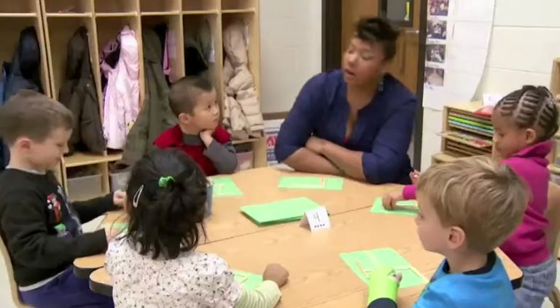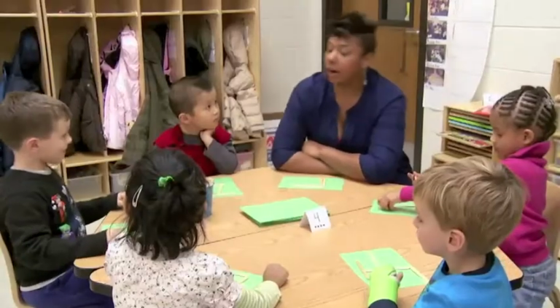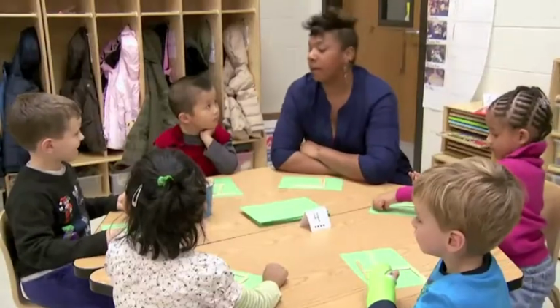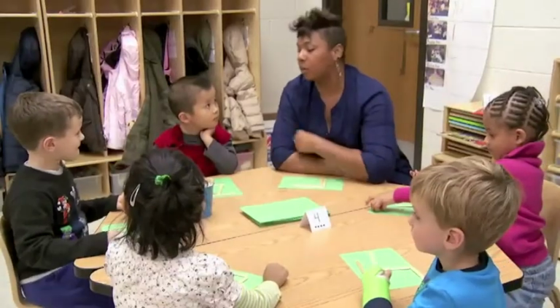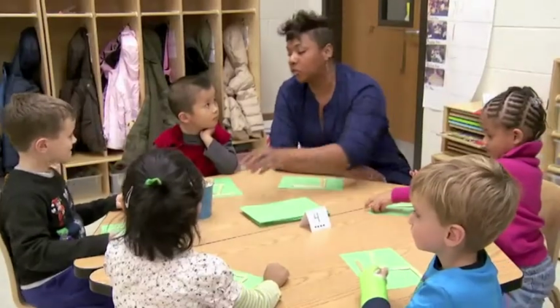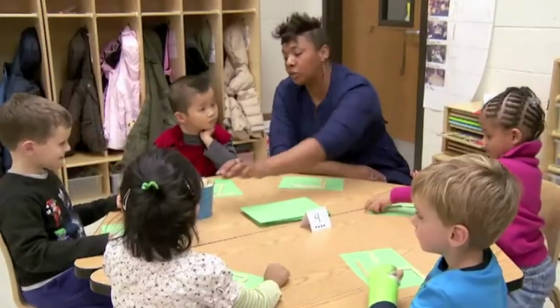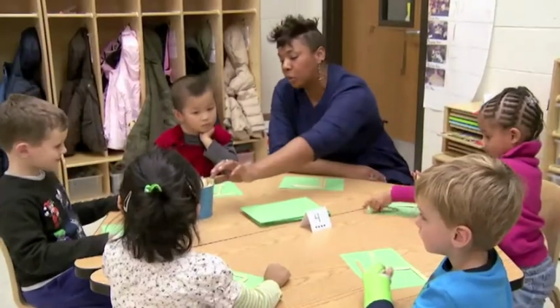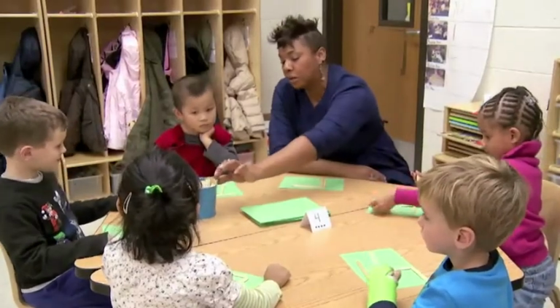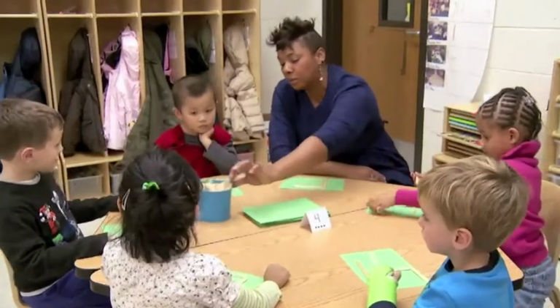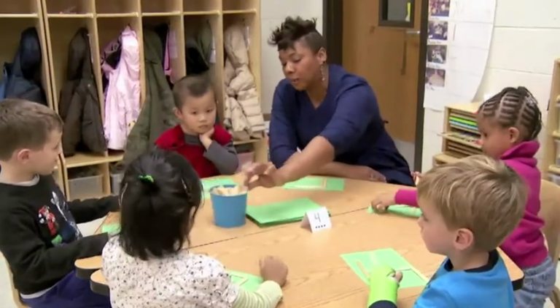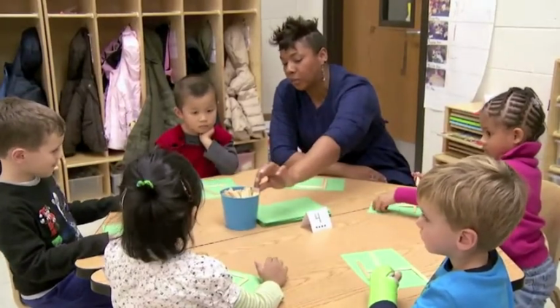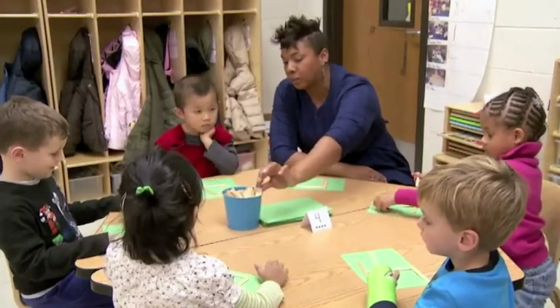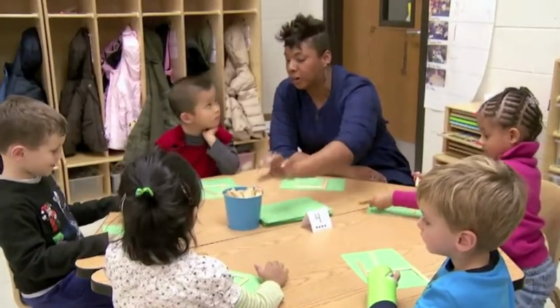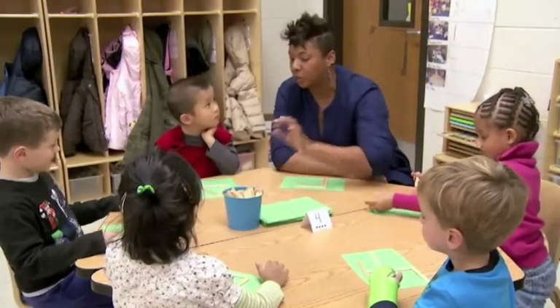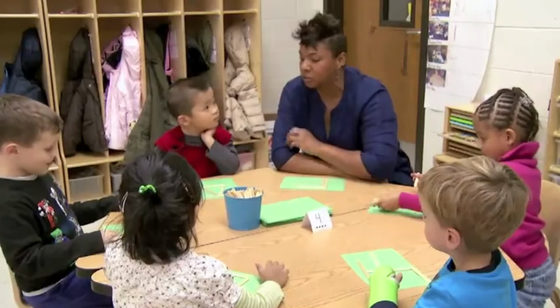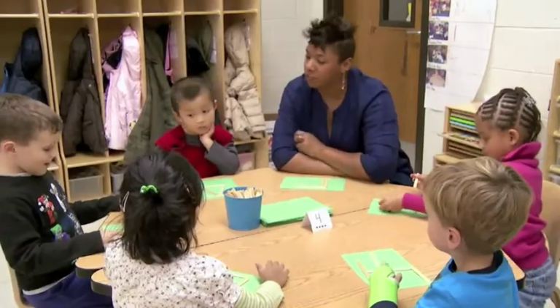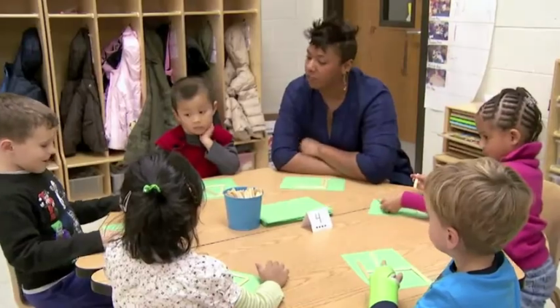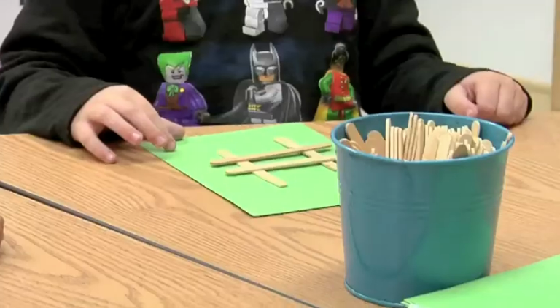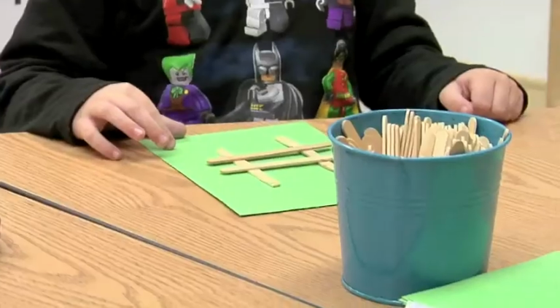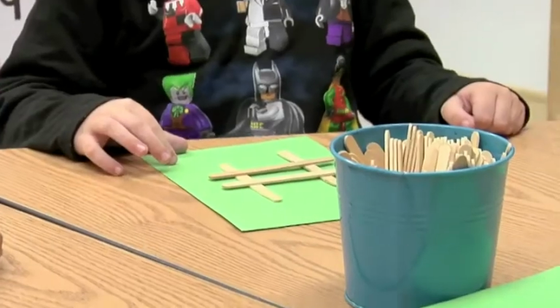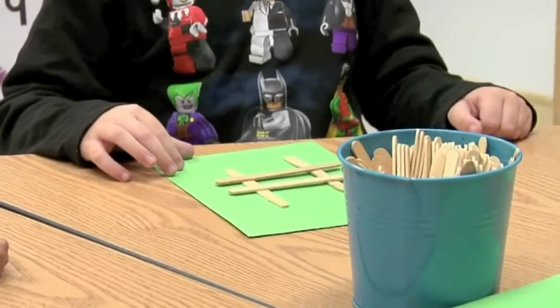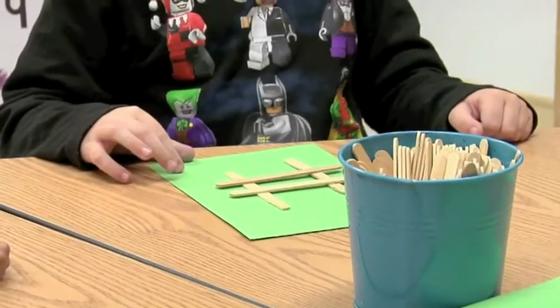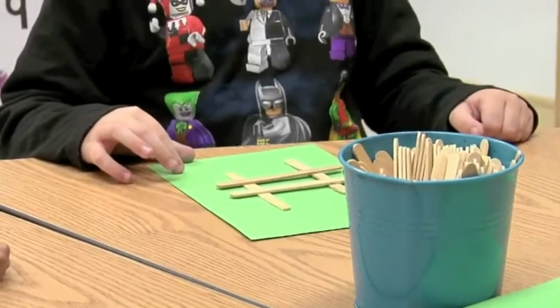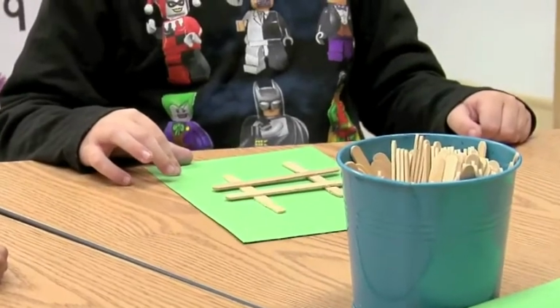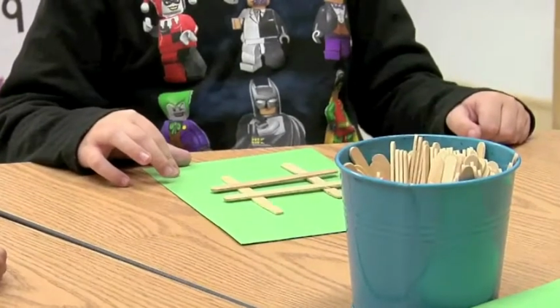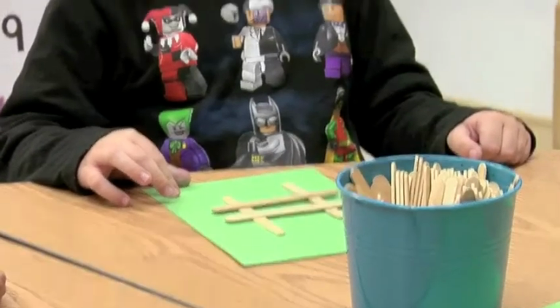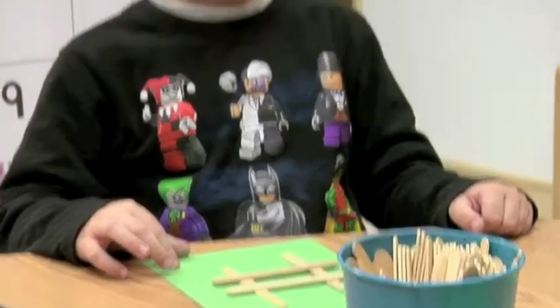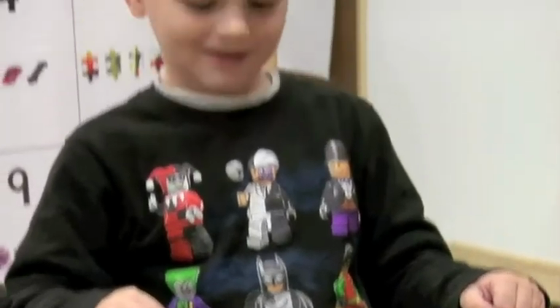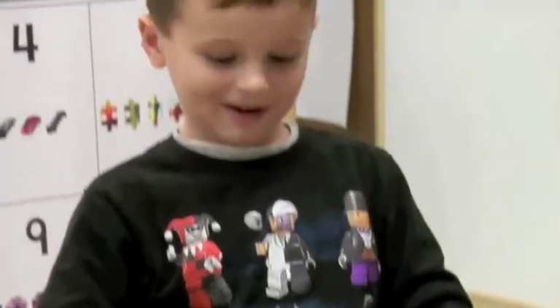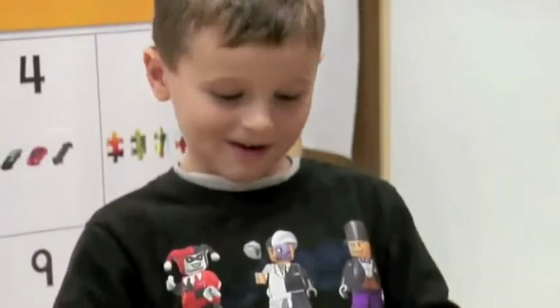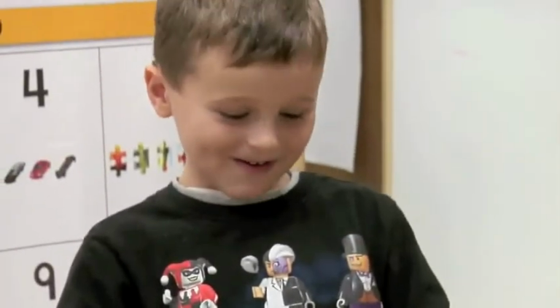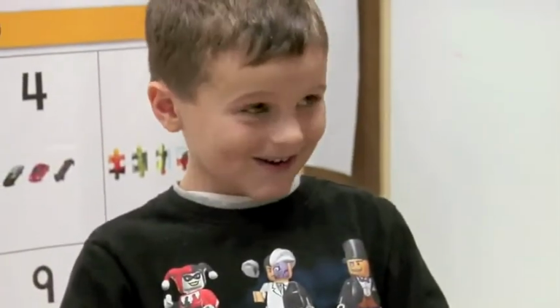All right. And what did you make over there, Frano? What does yours kind of look like? A tic-tac-toe board. It does look like a tic-tac-toe board. You're right.